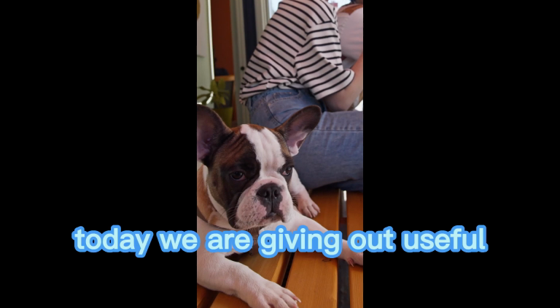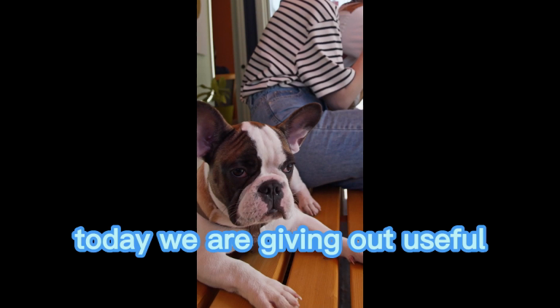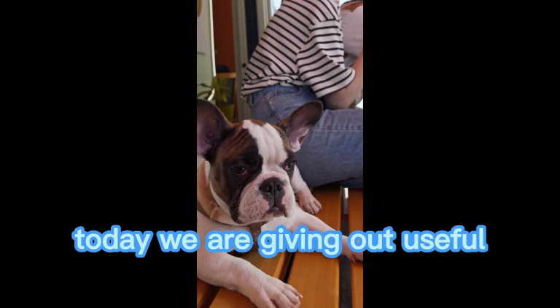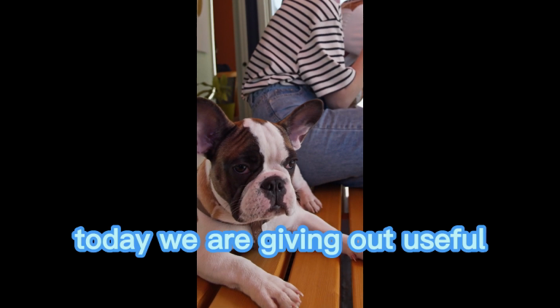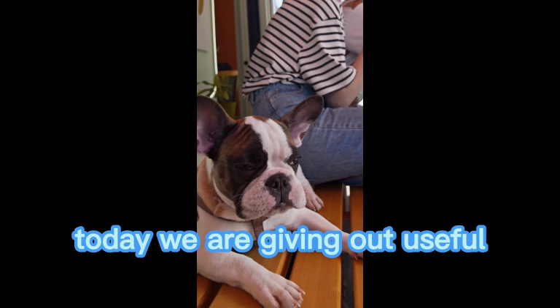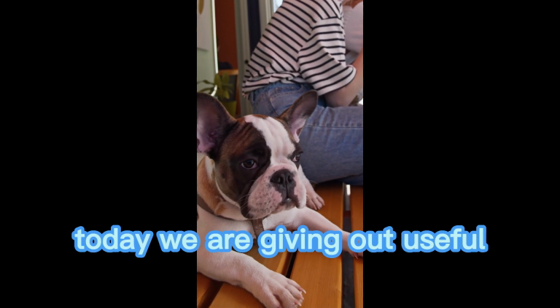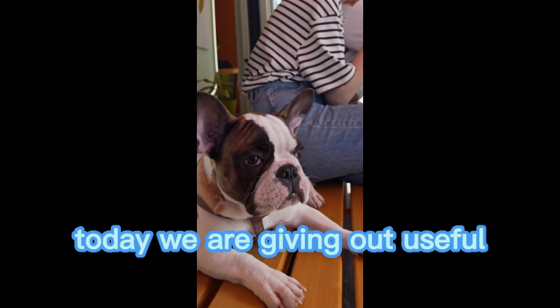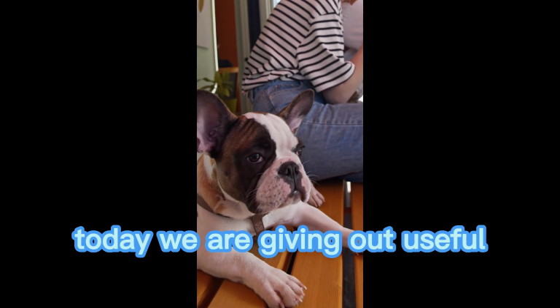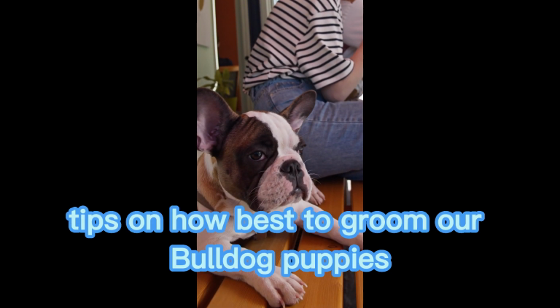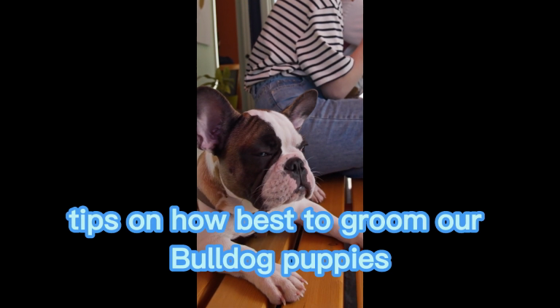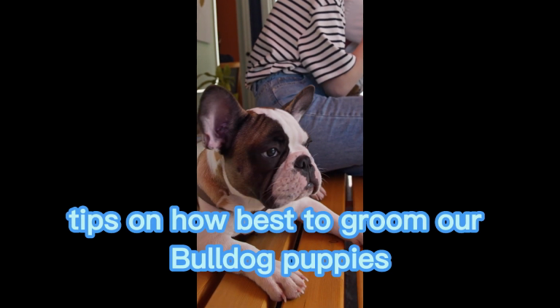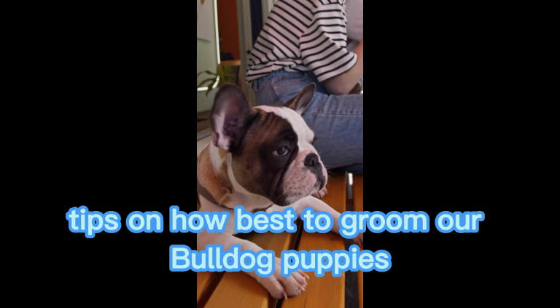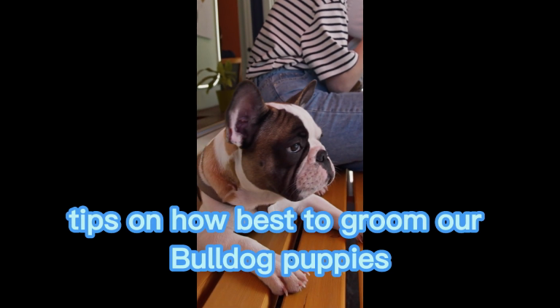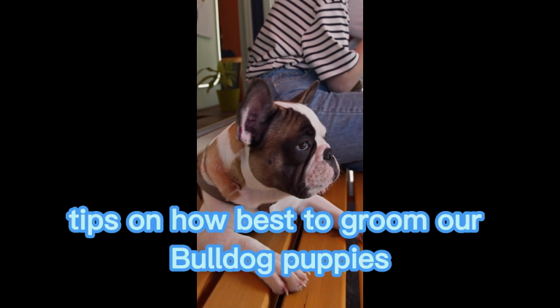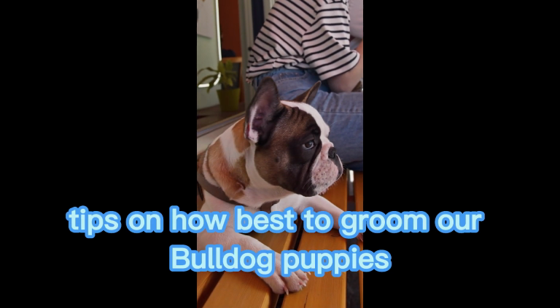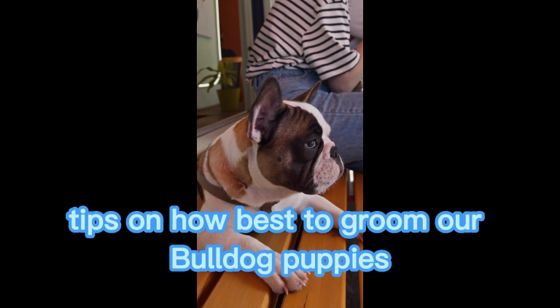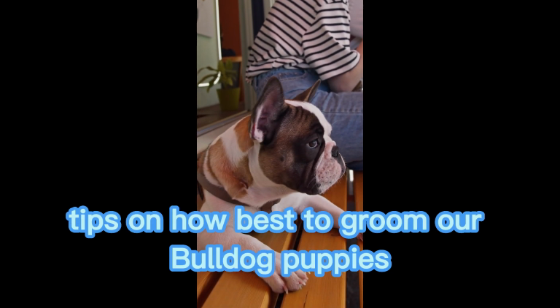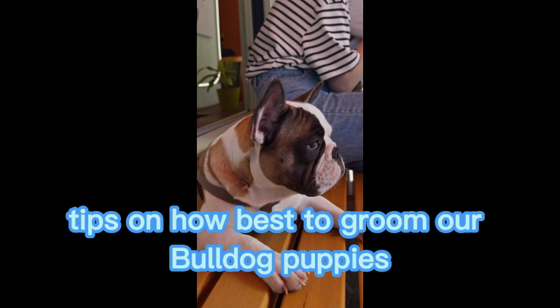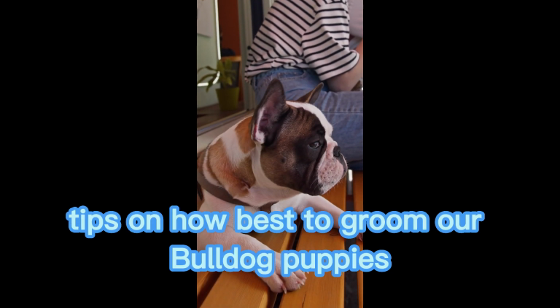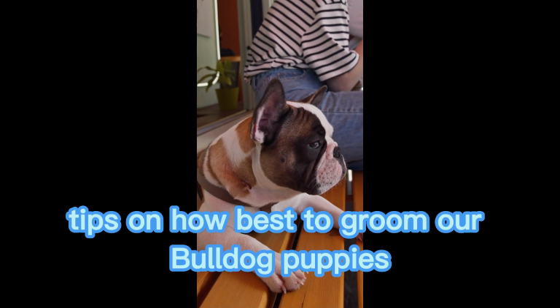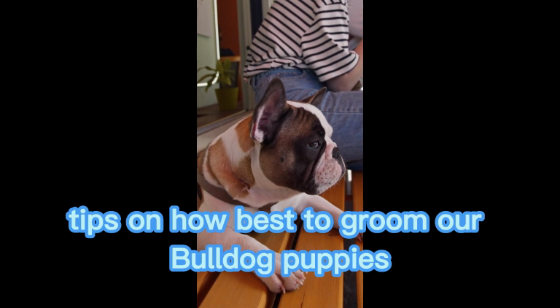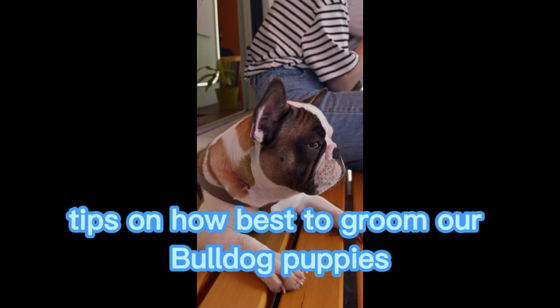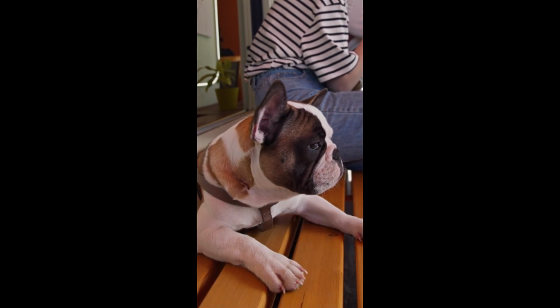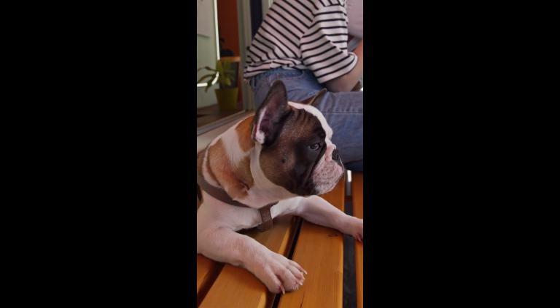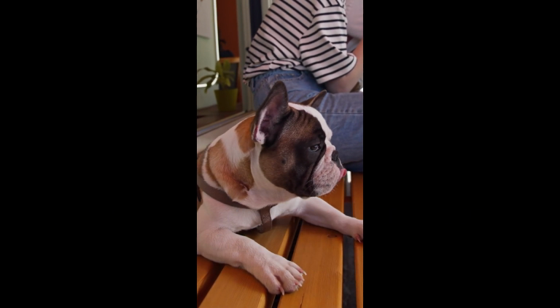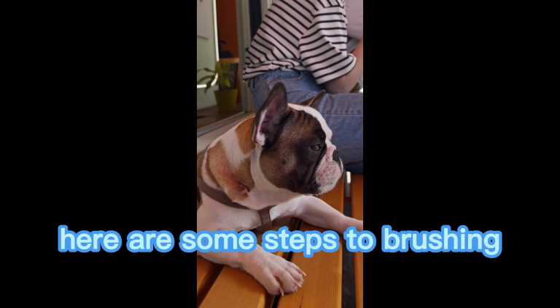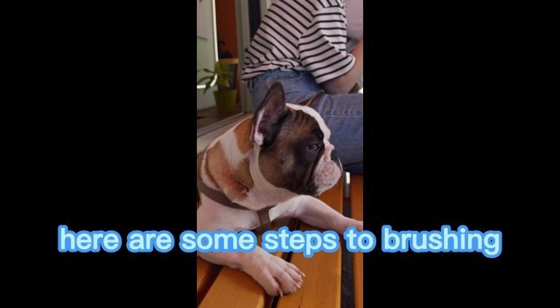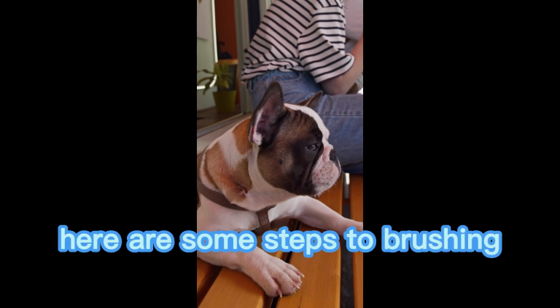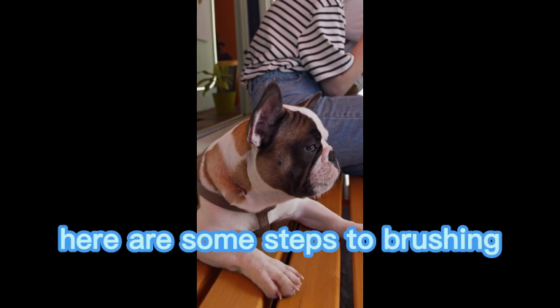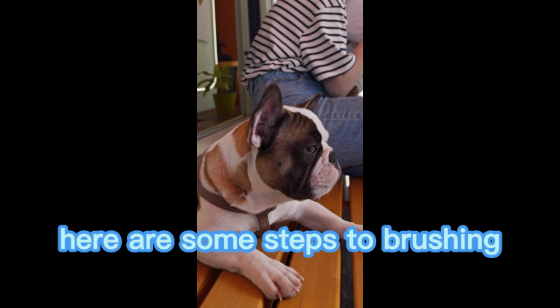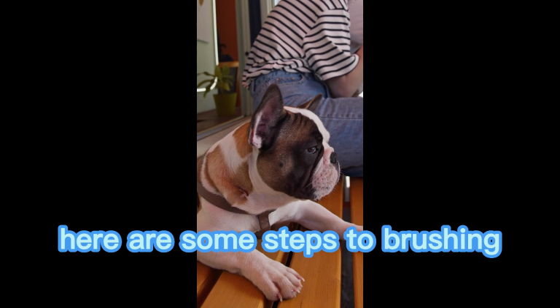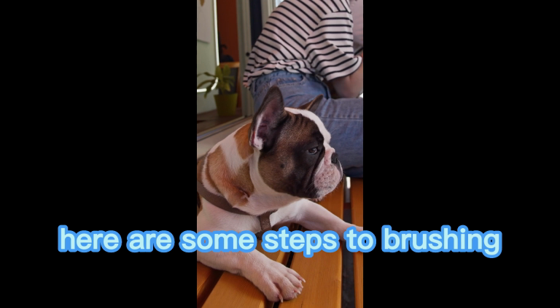Today we are giving out useful tips on how best to groom our bulldog puppies. Here are some steps to follow.